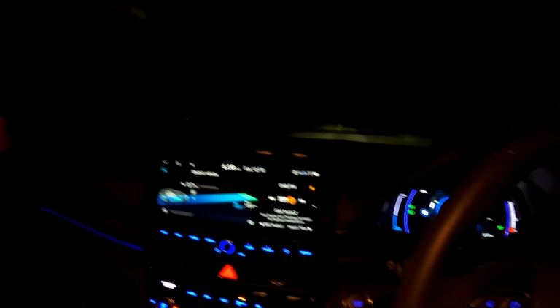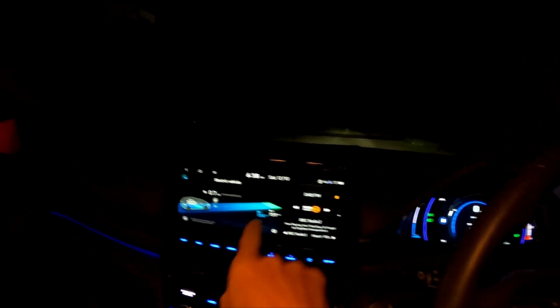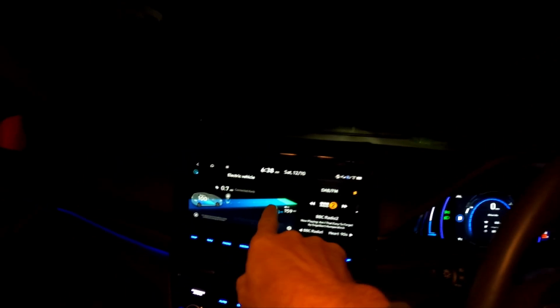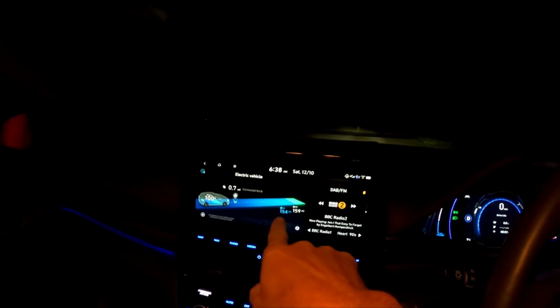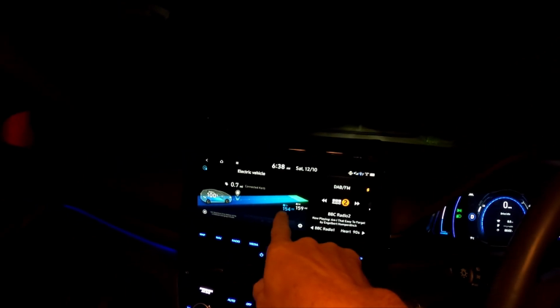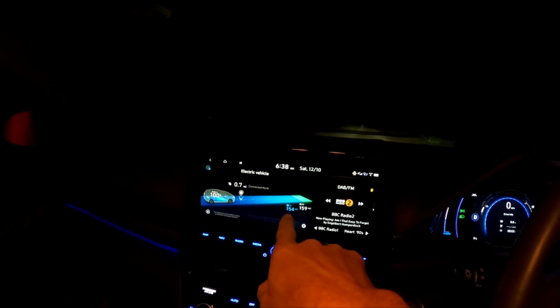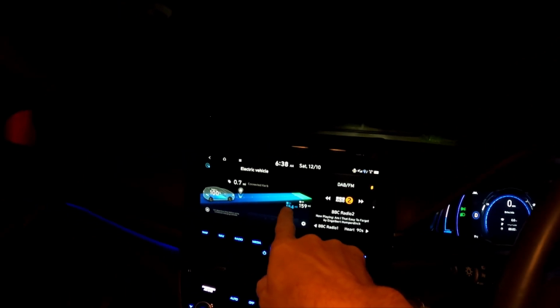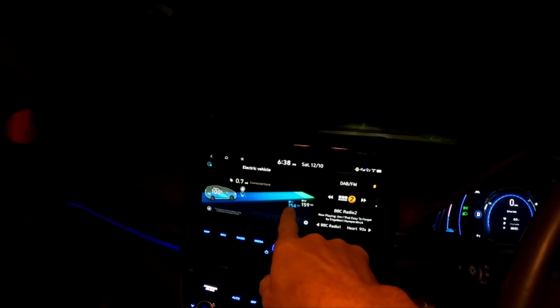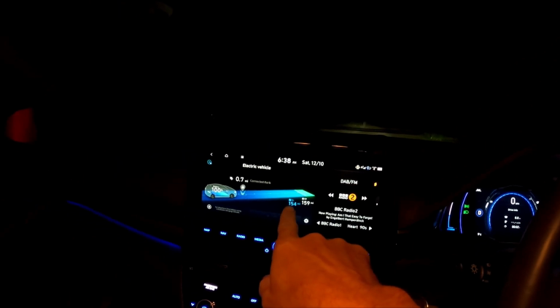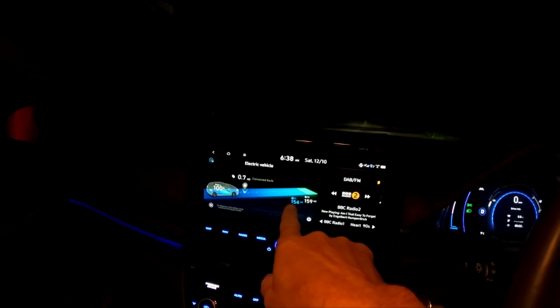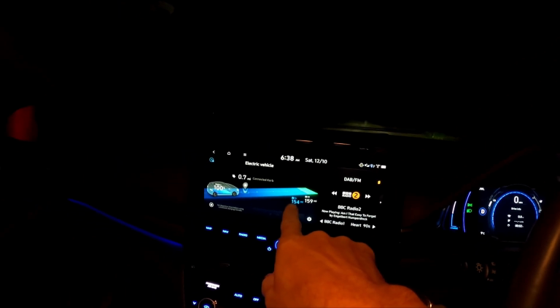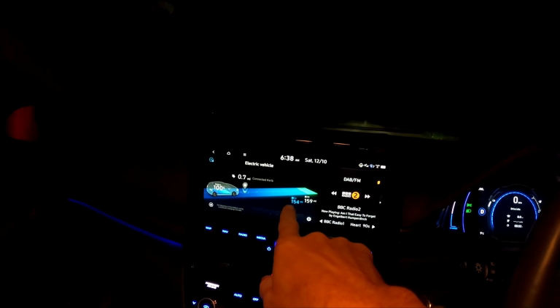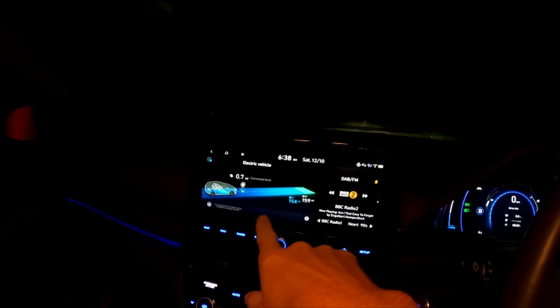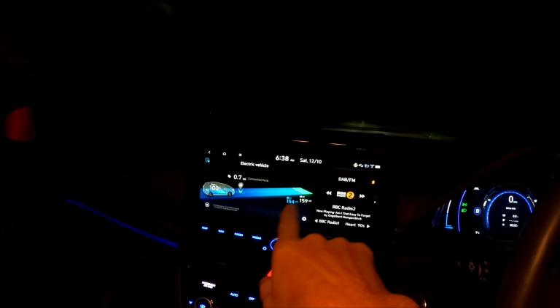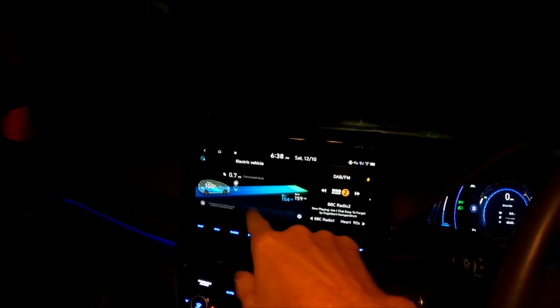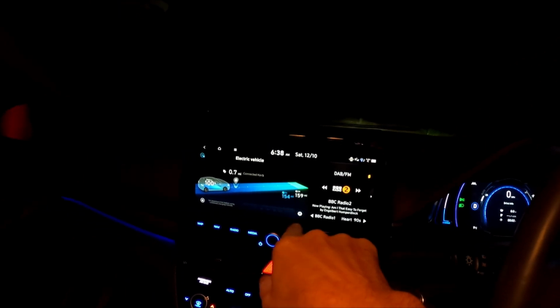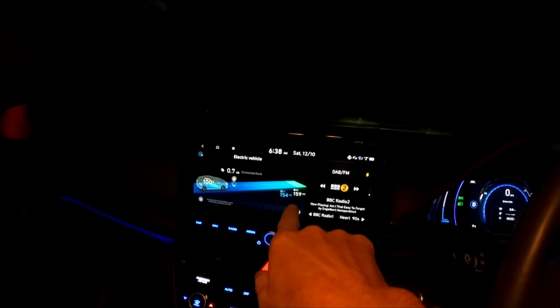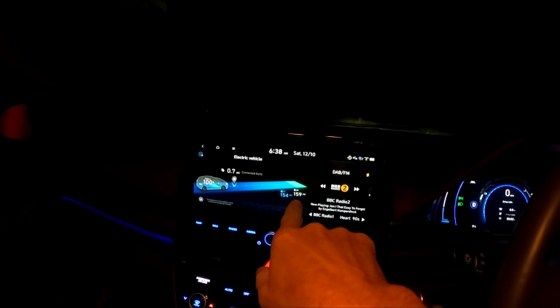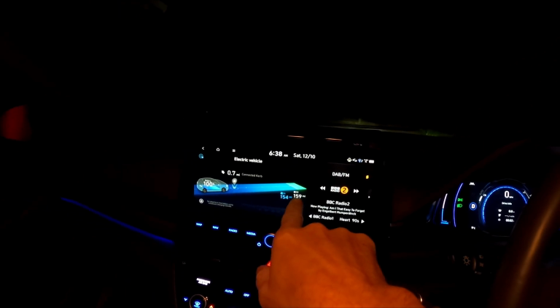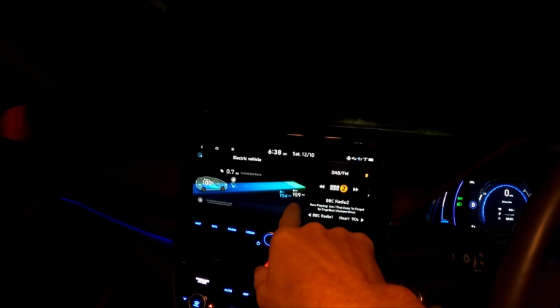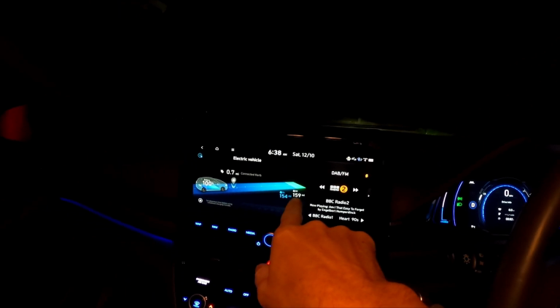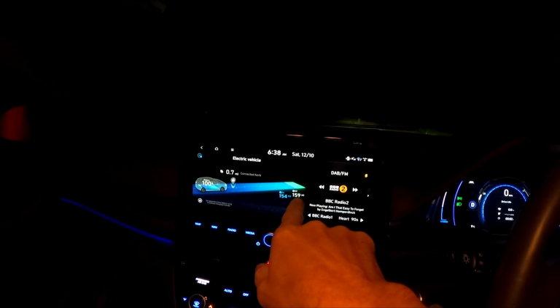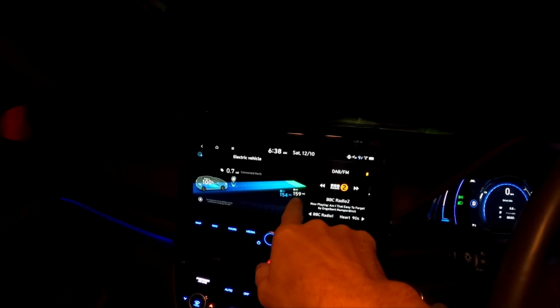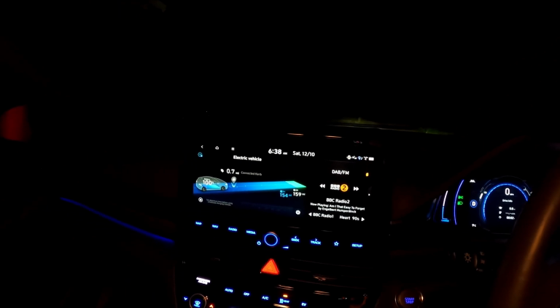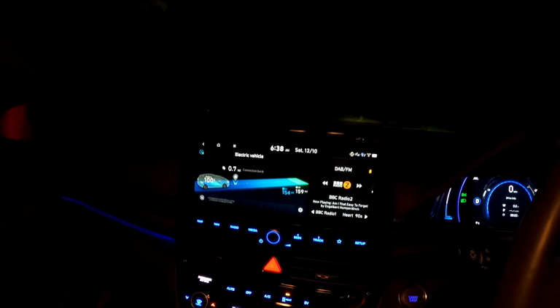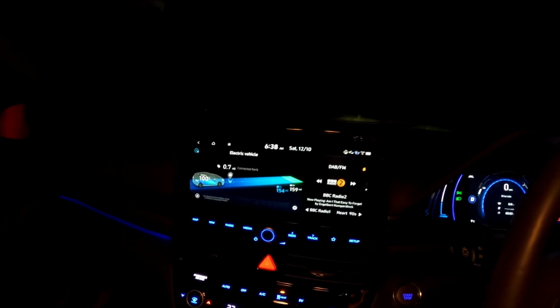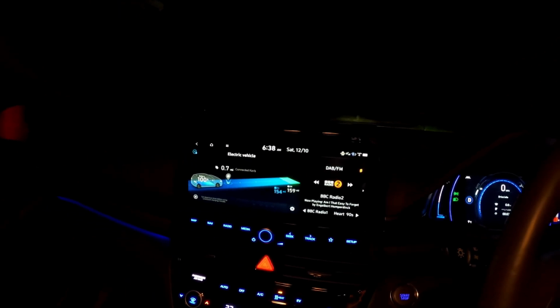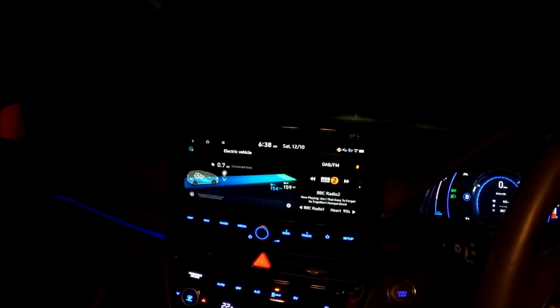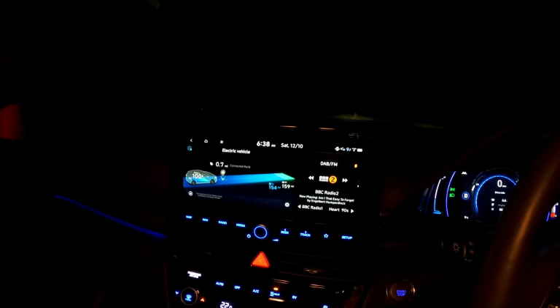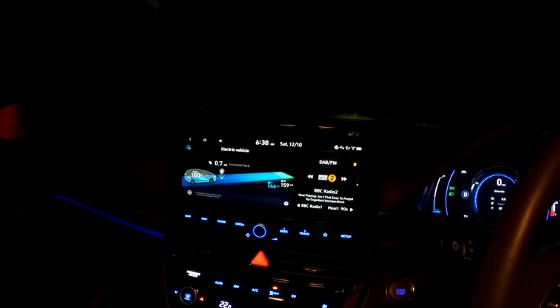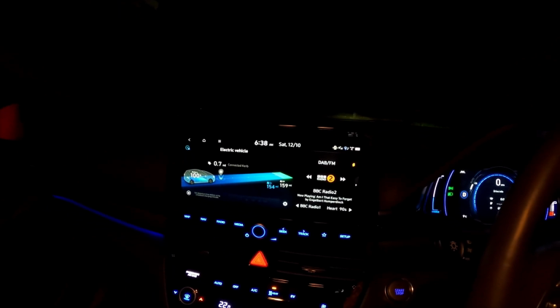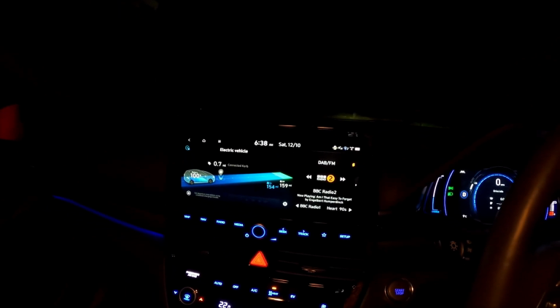Just to show you, we've got 154 miles range. If I turn off all the aircon and everything, we'll get 159 miles.